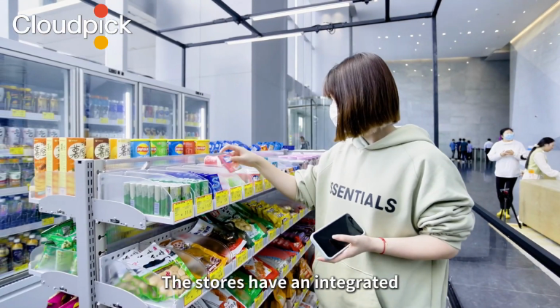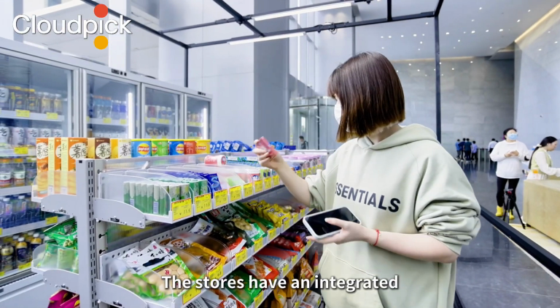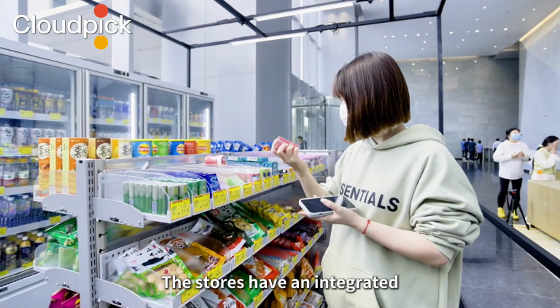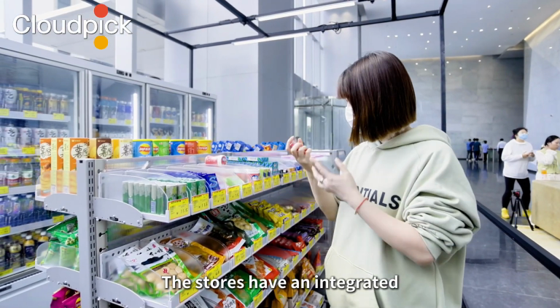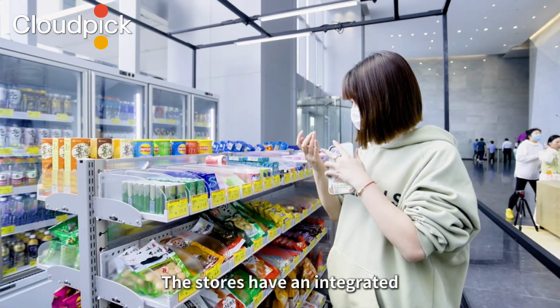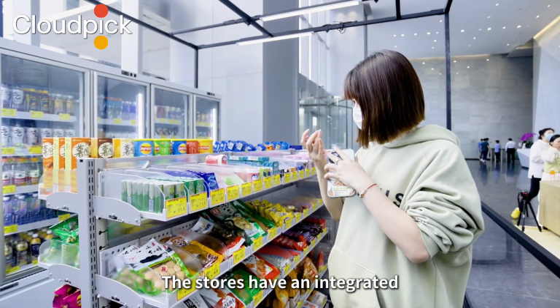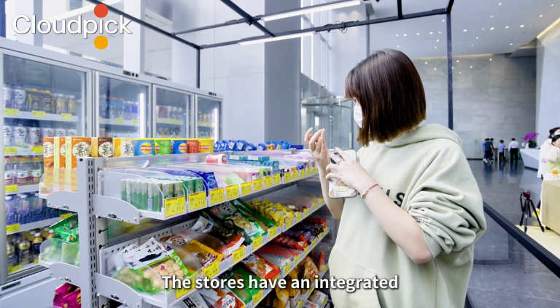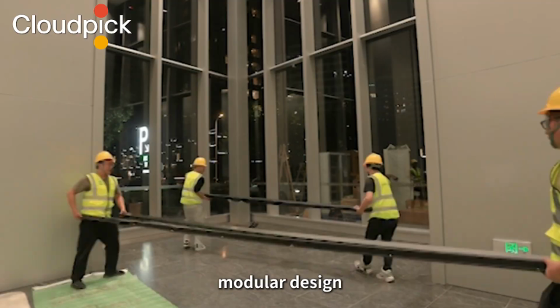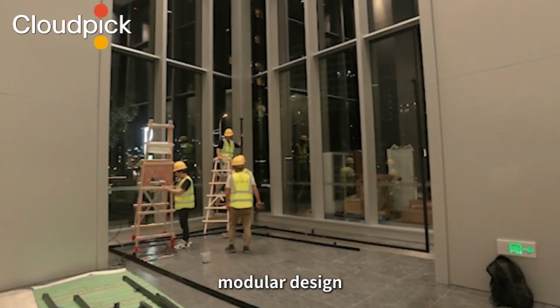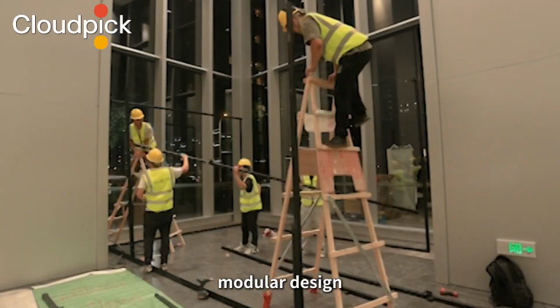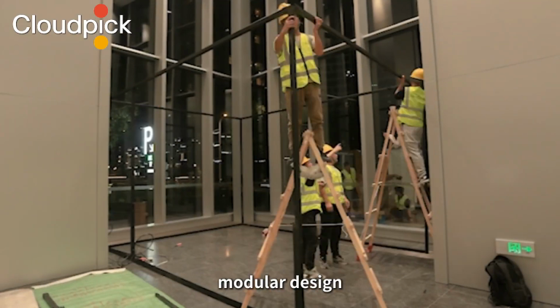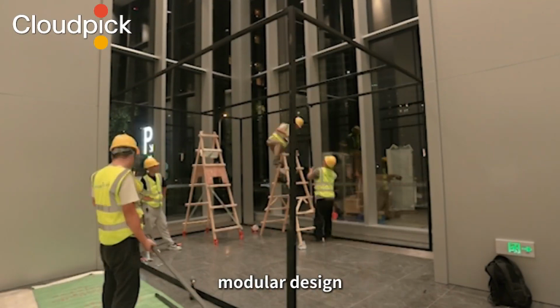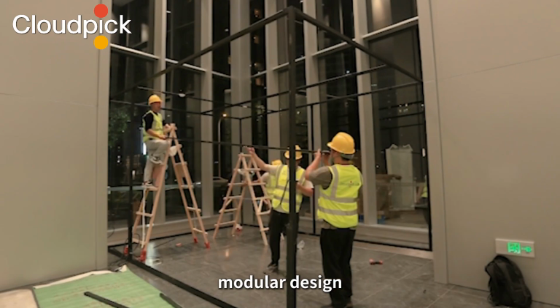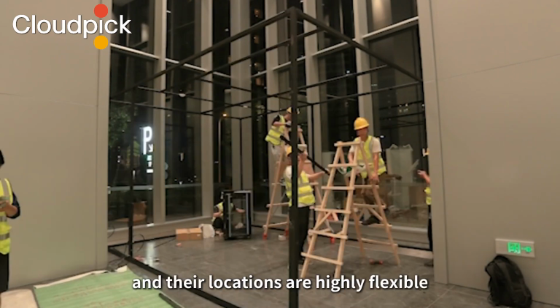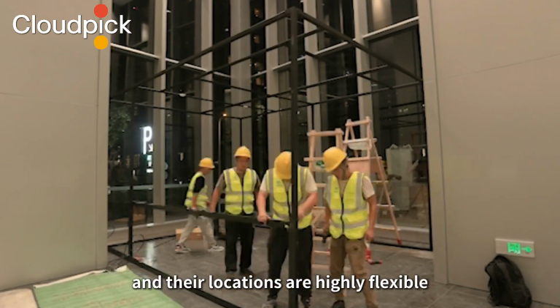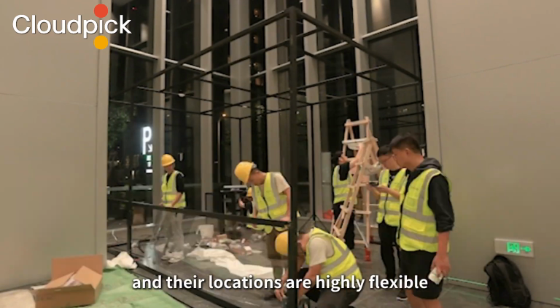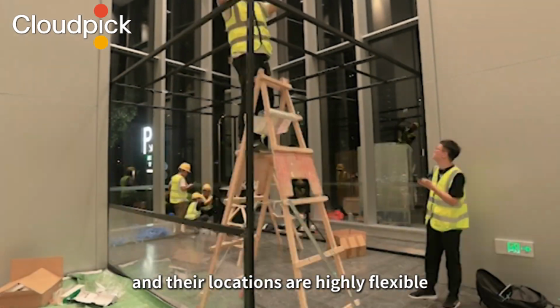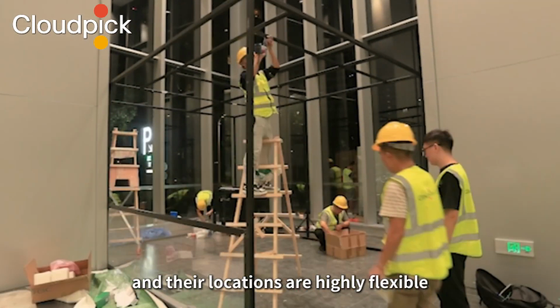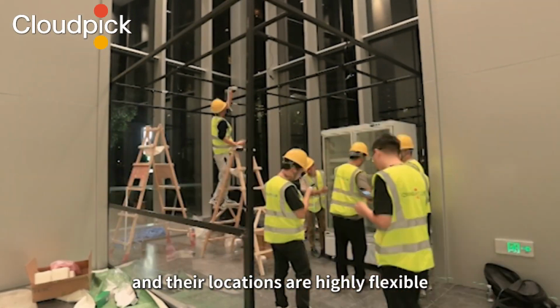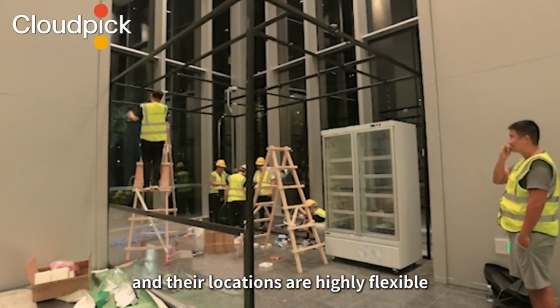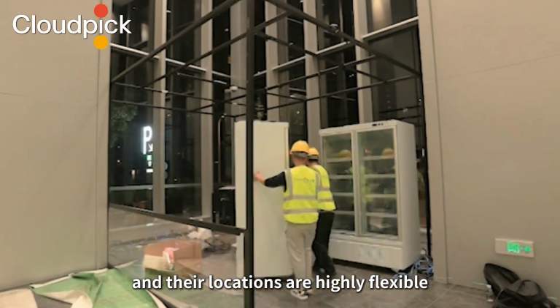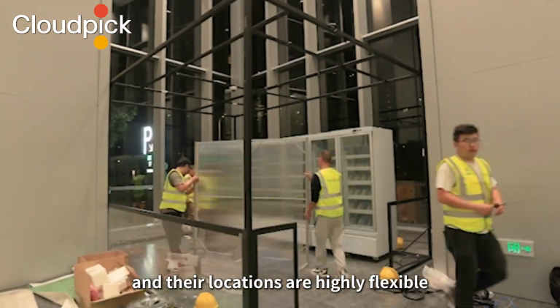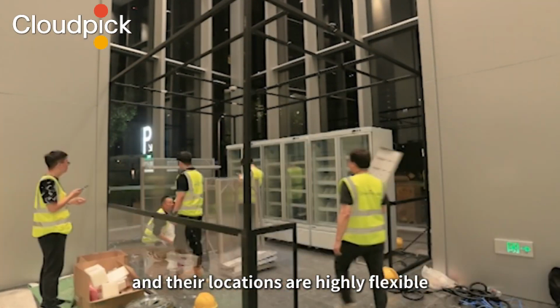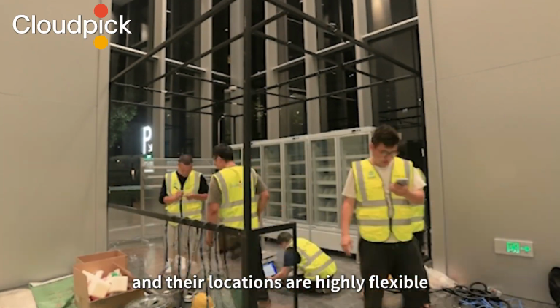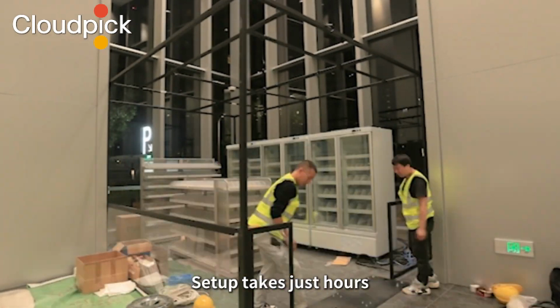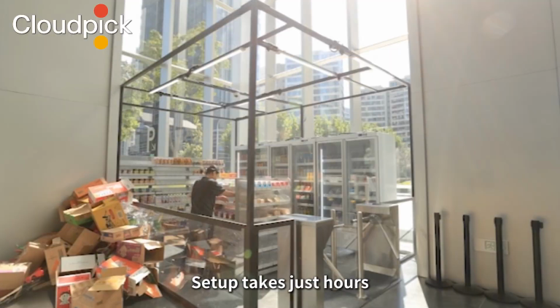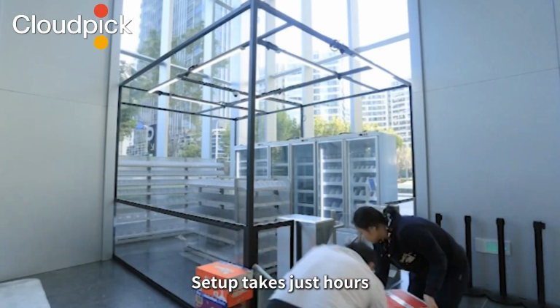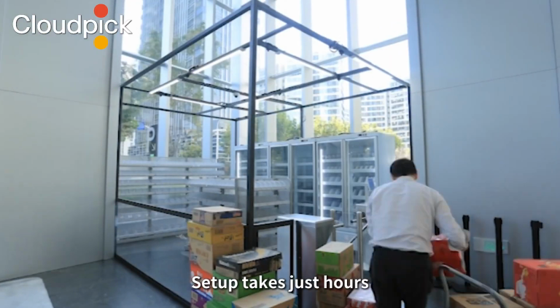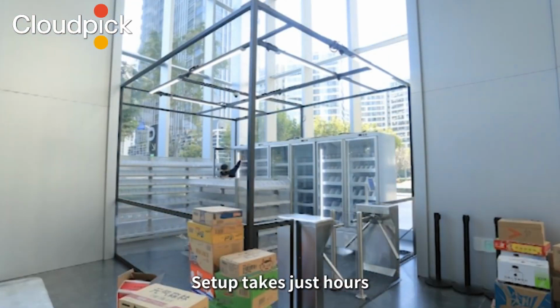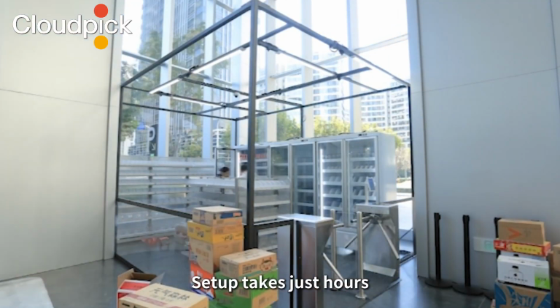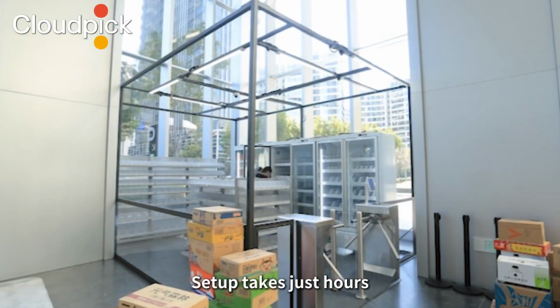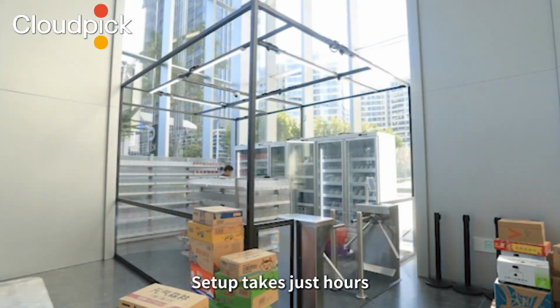The stores have an integrated, modular design, and their locations are highly flexible. Setup takes just hours.